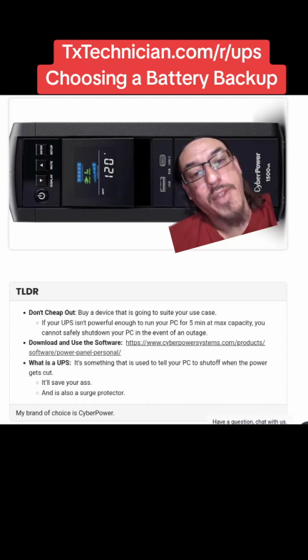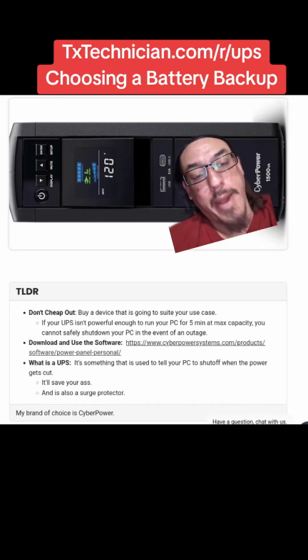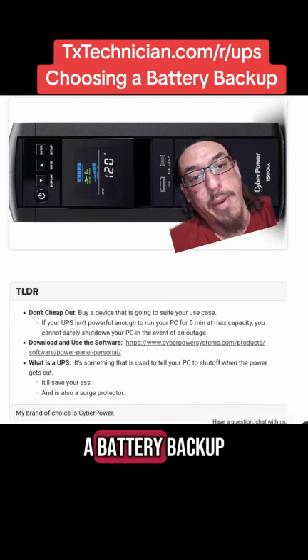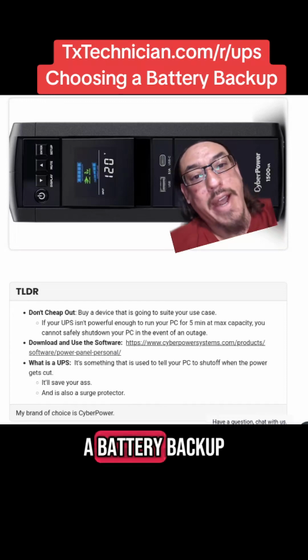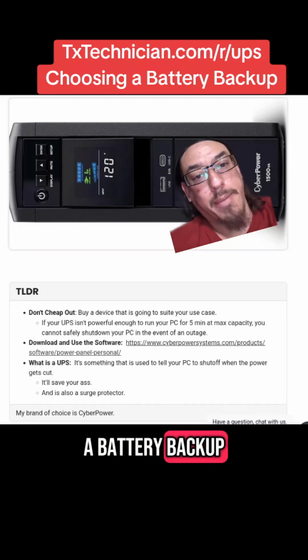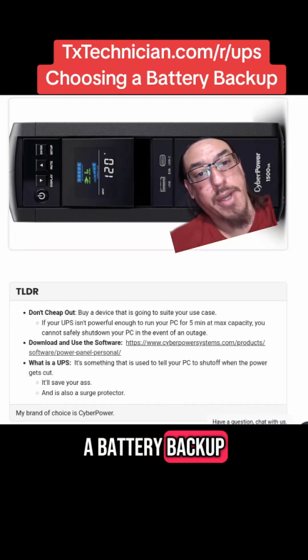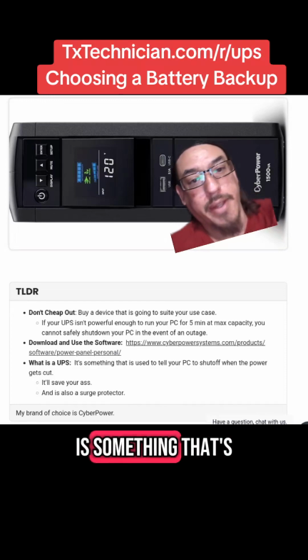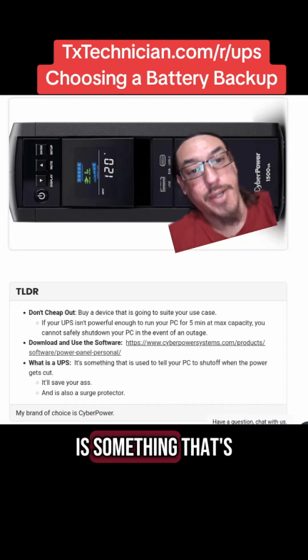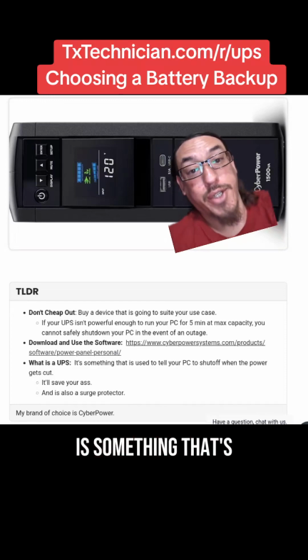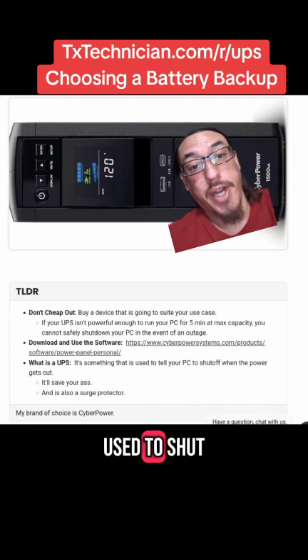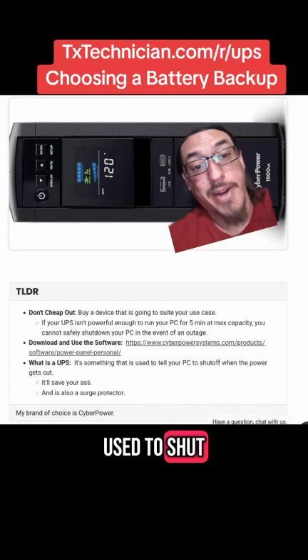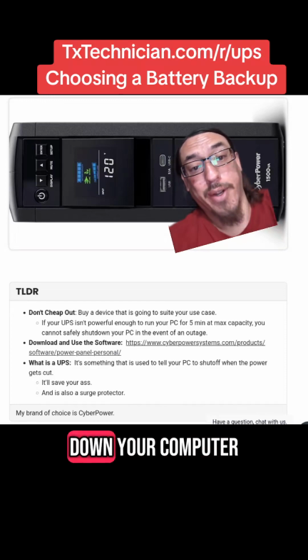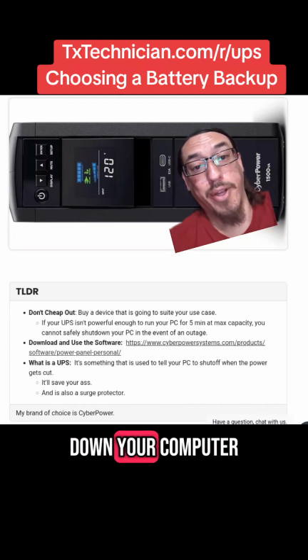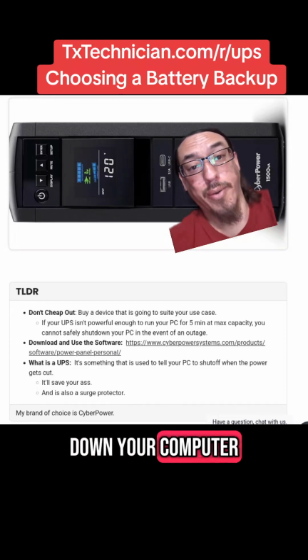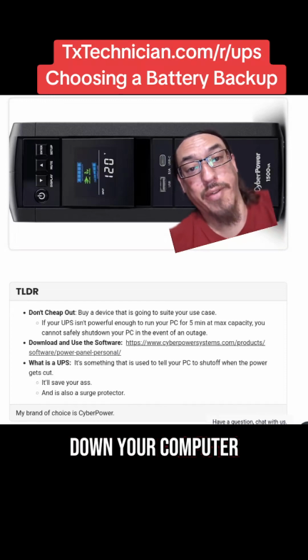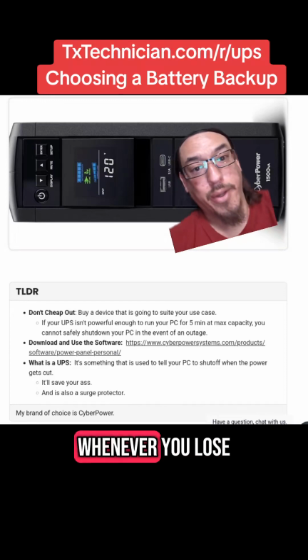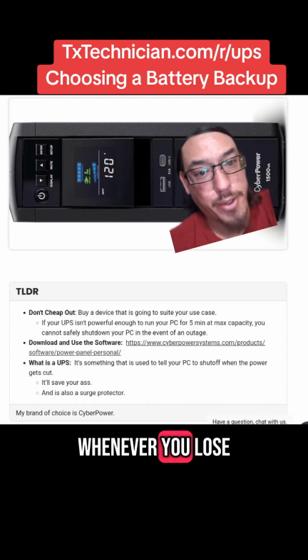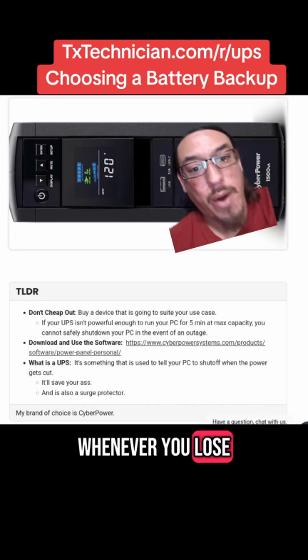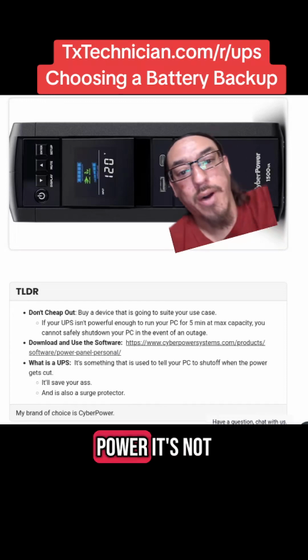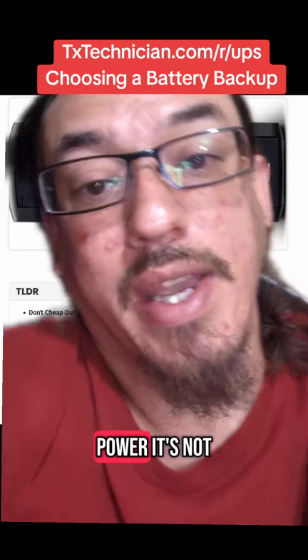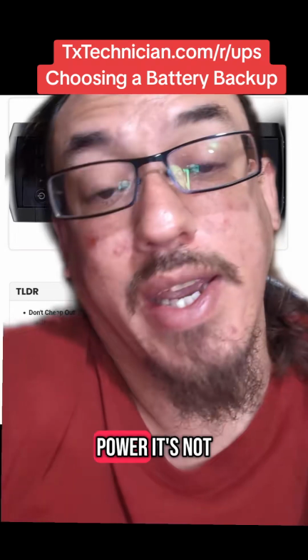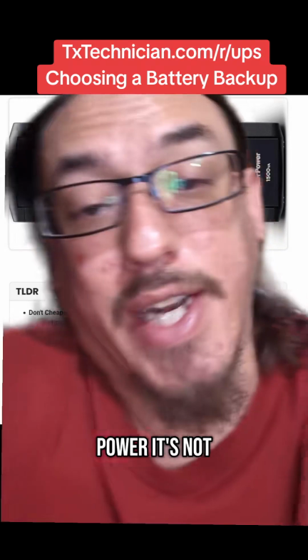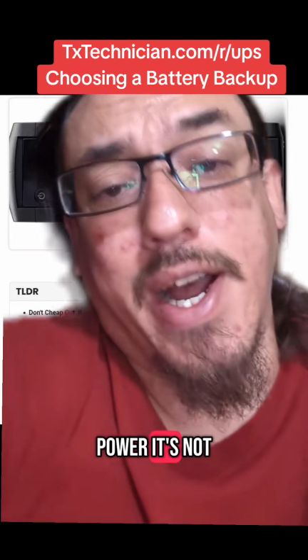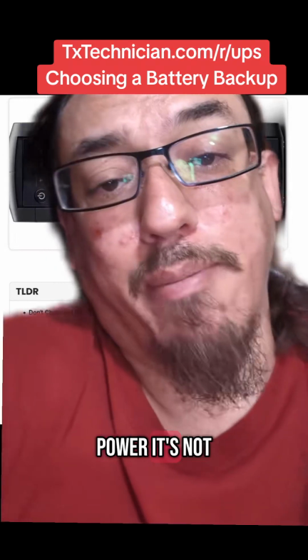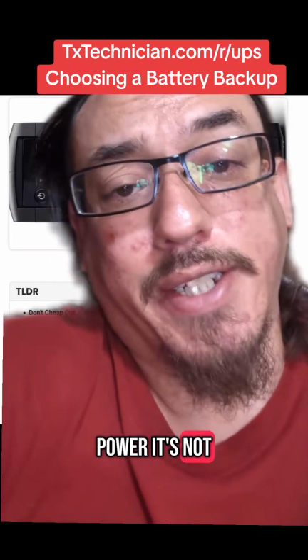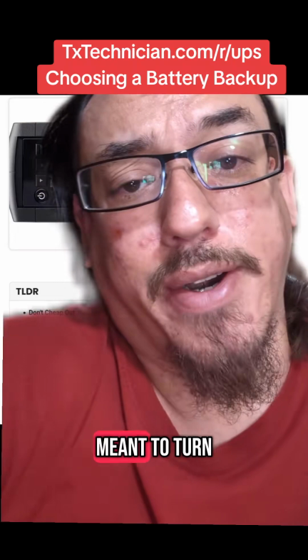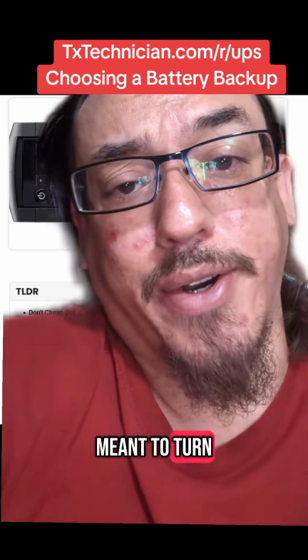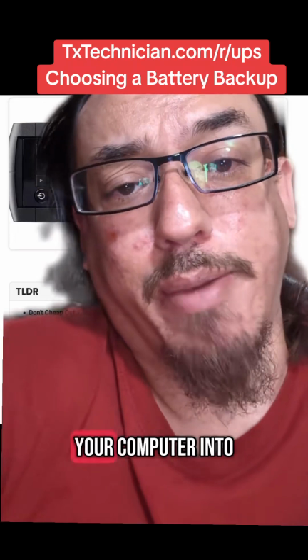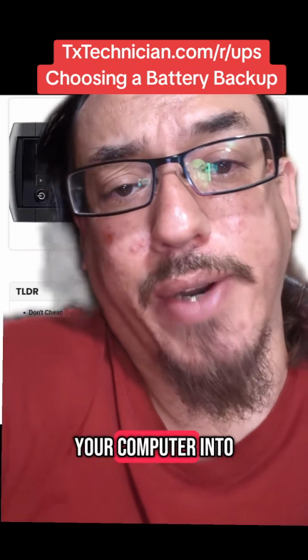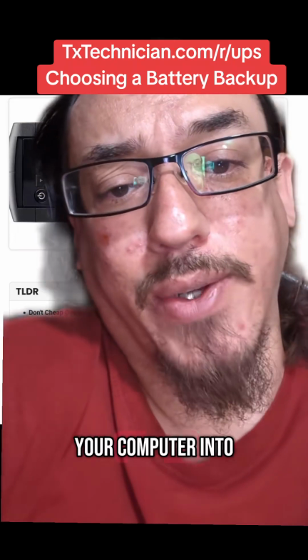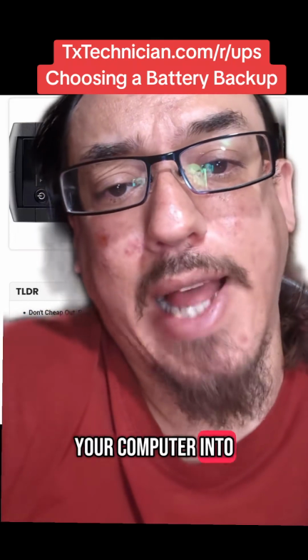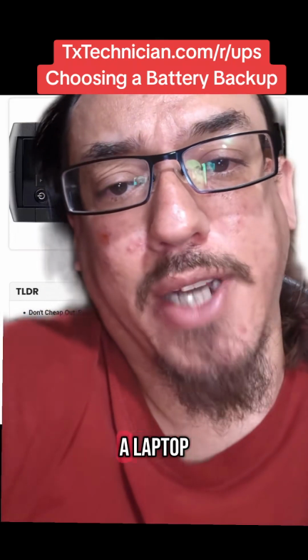A battery backup is something that's used to shut down your computer whenever you lose power. It's not meant to turn your computer into a laptop.